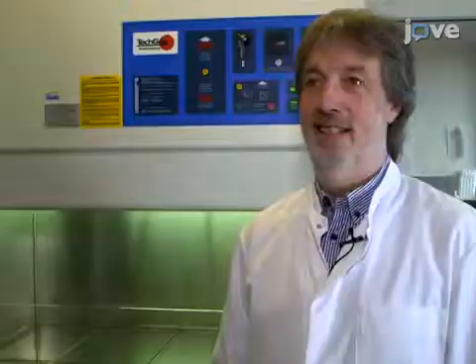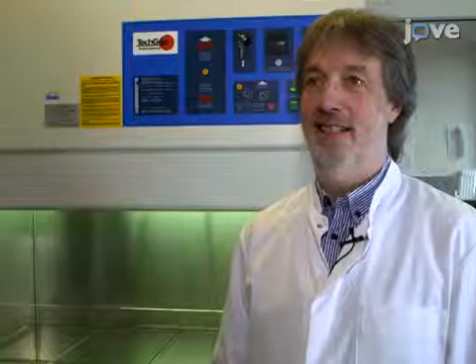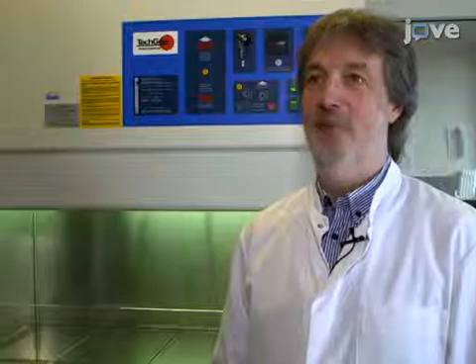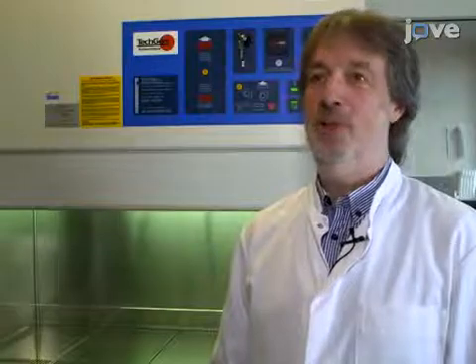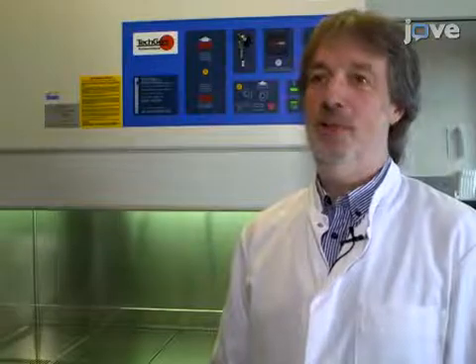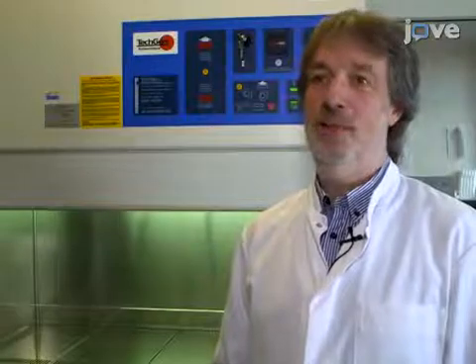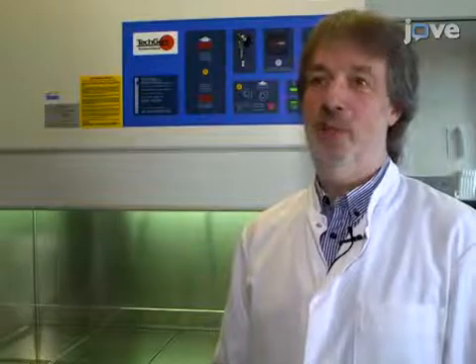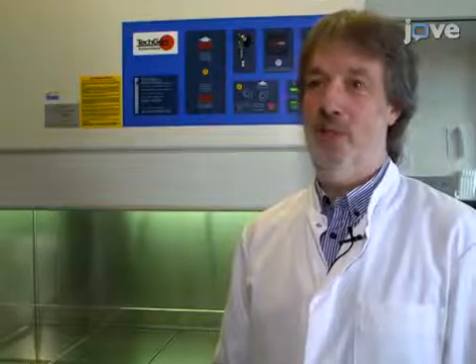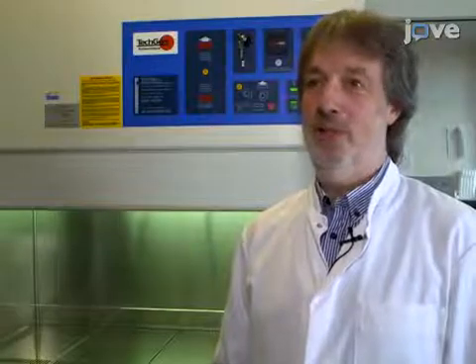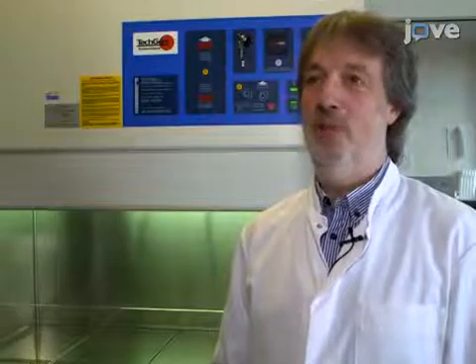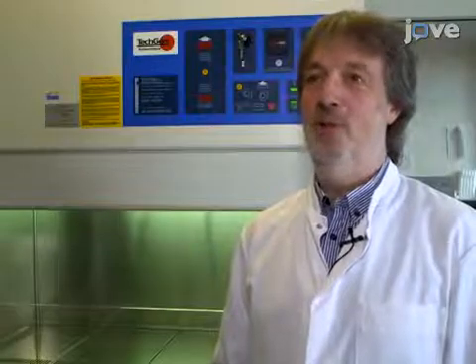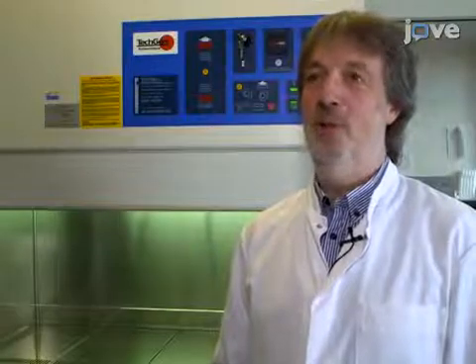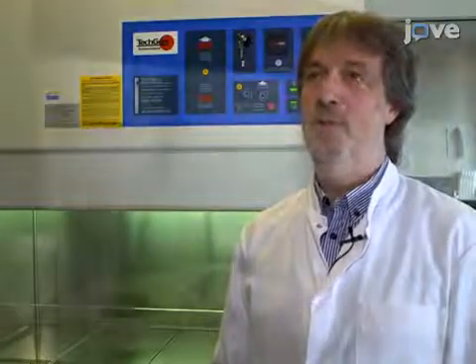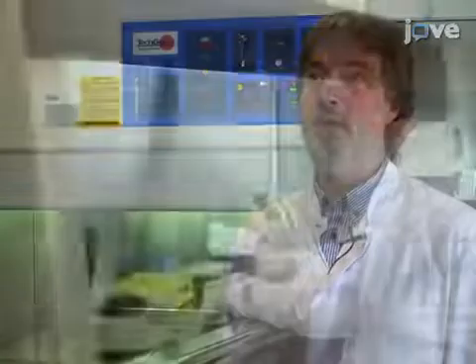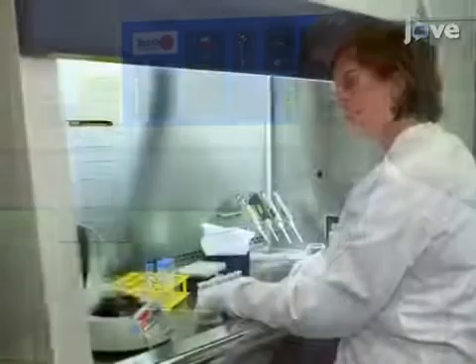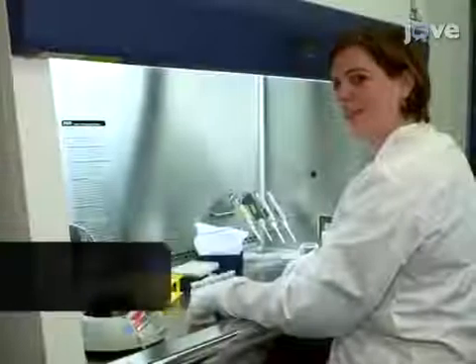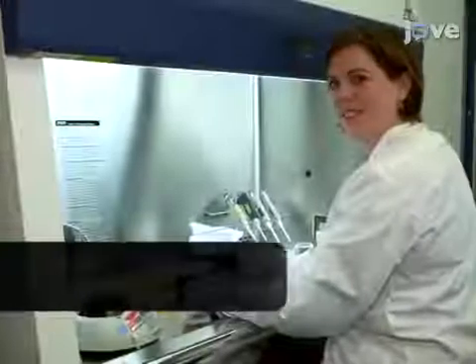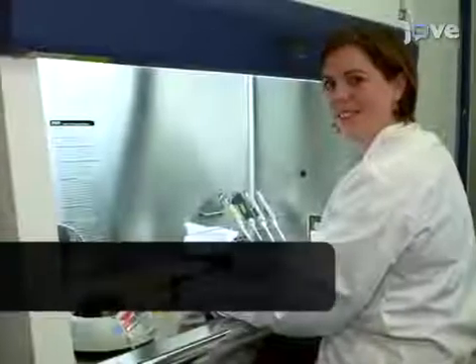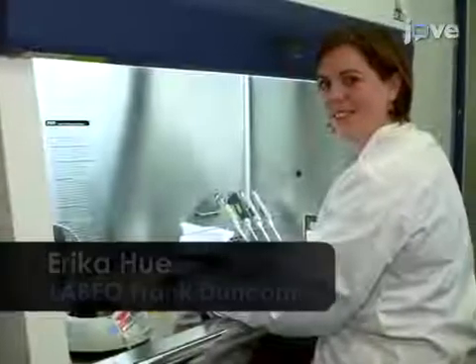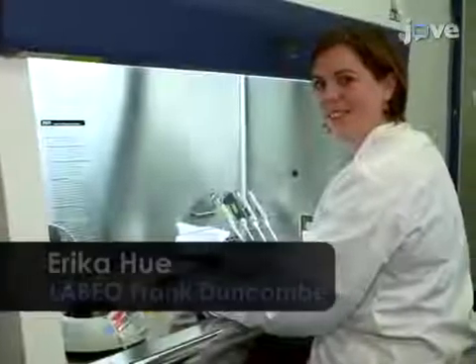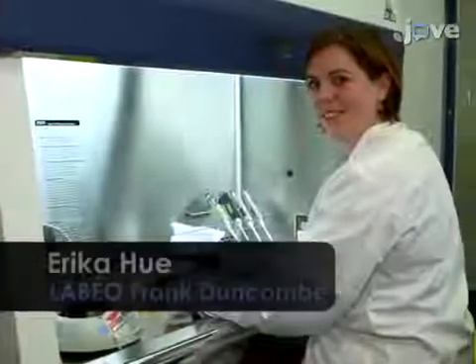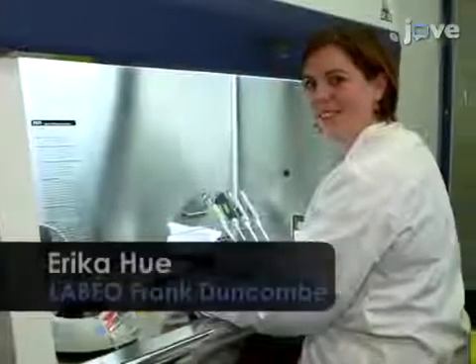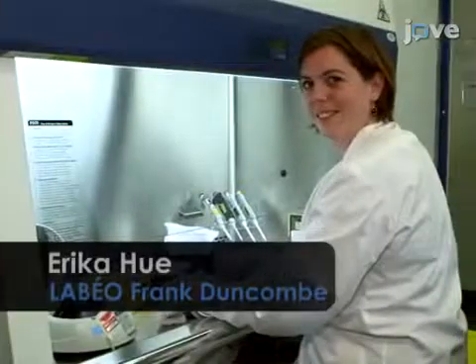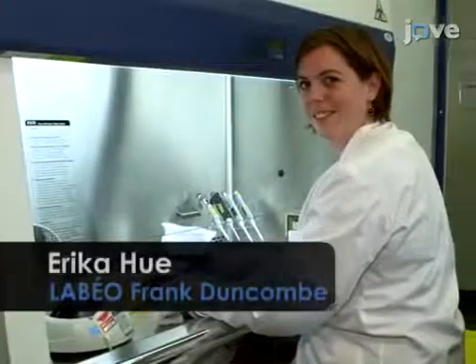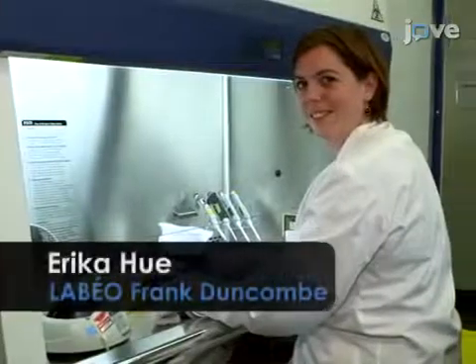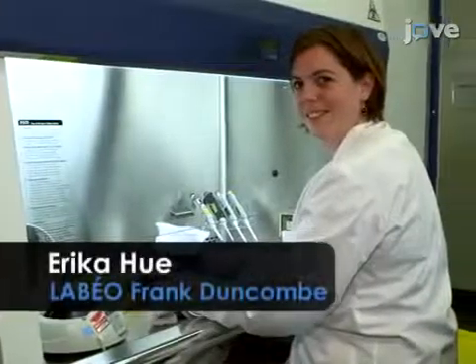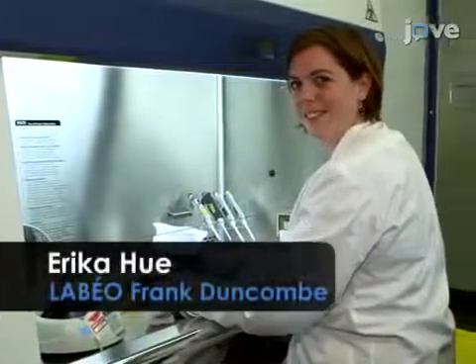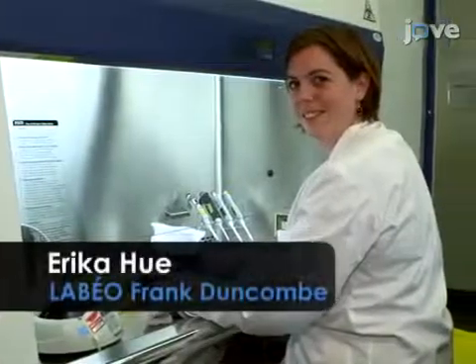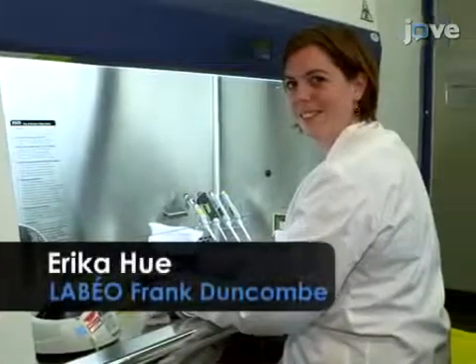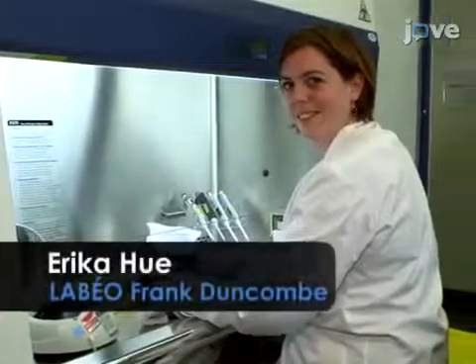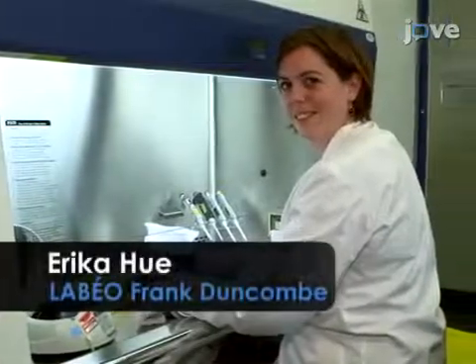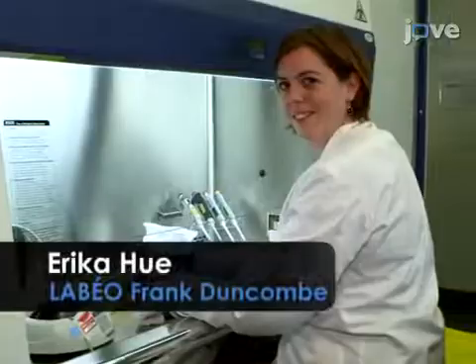Demonstrating the procedure will be Erika Yu, a young researcher from my unit.